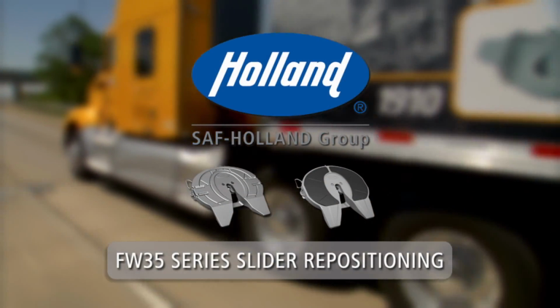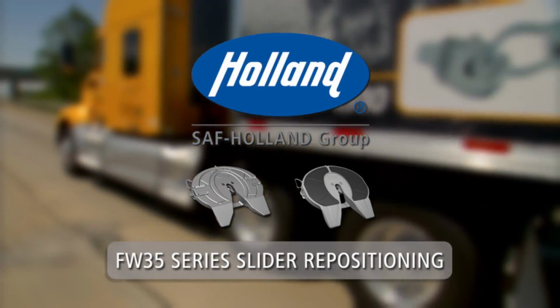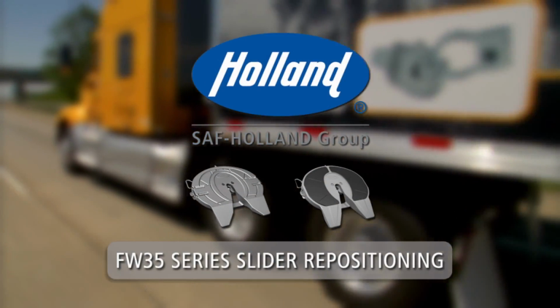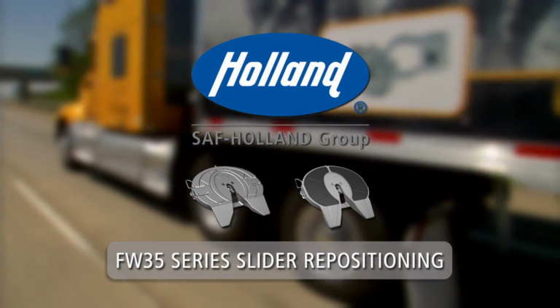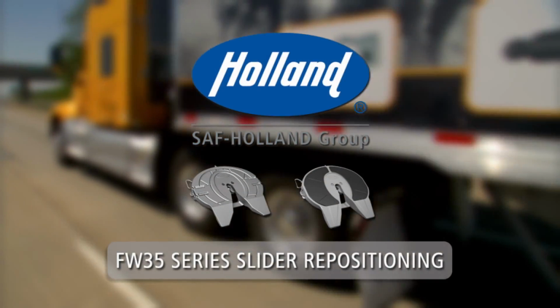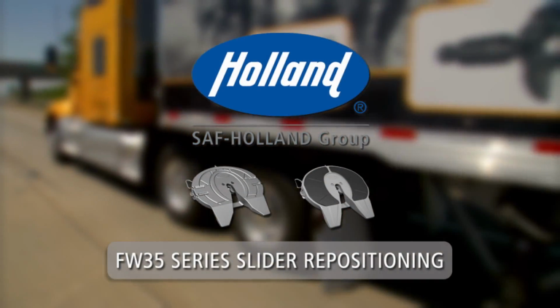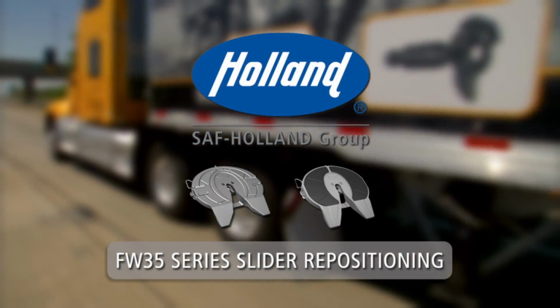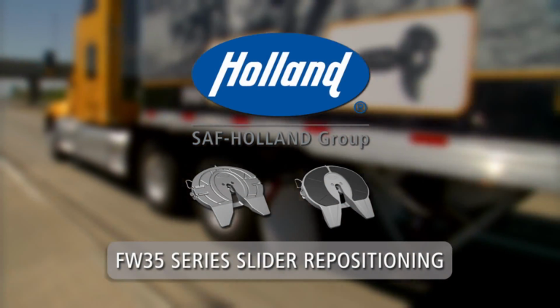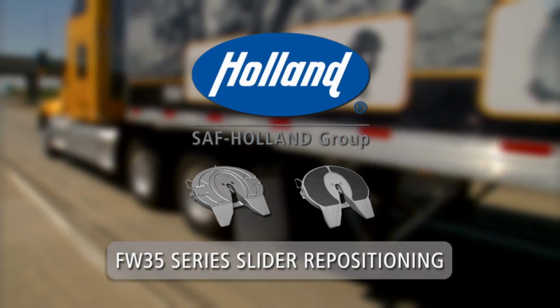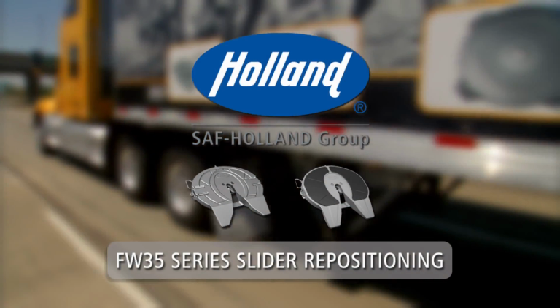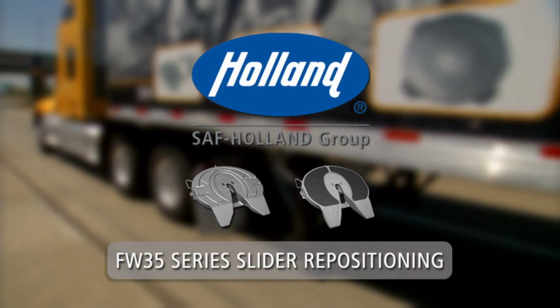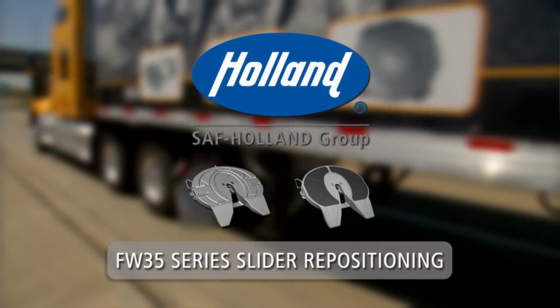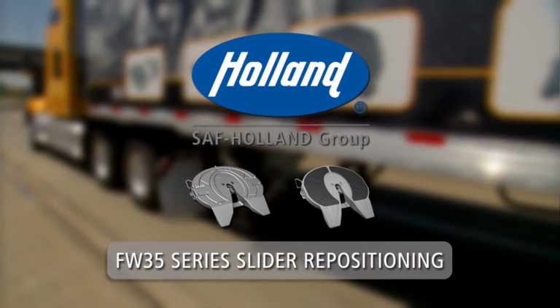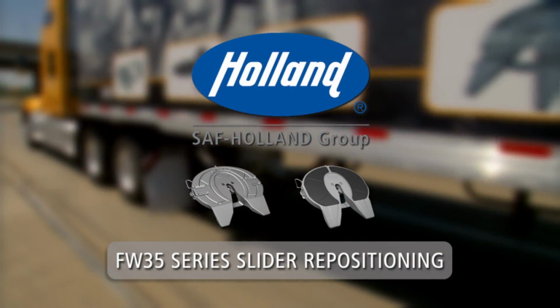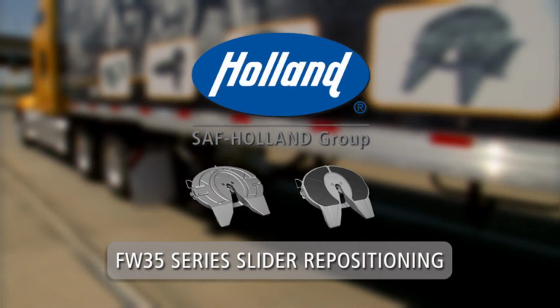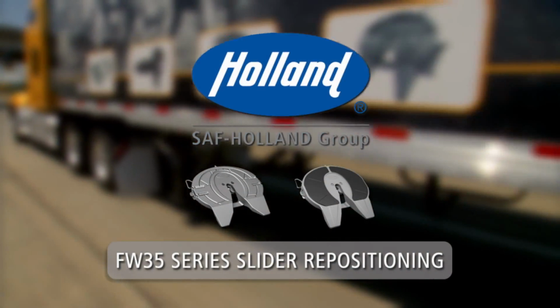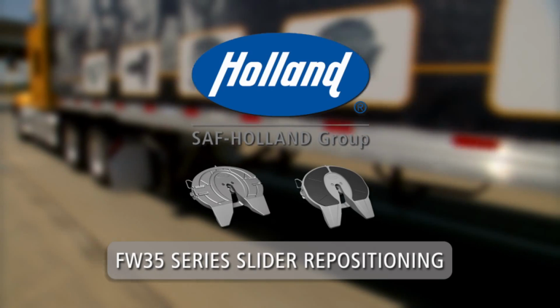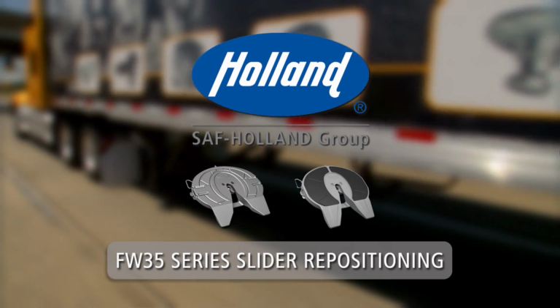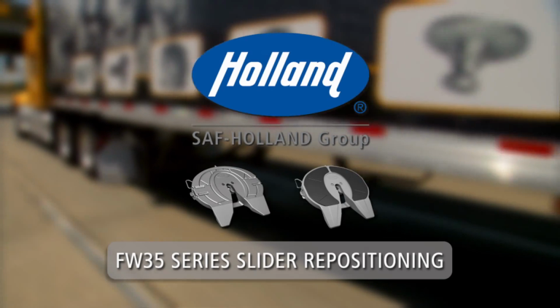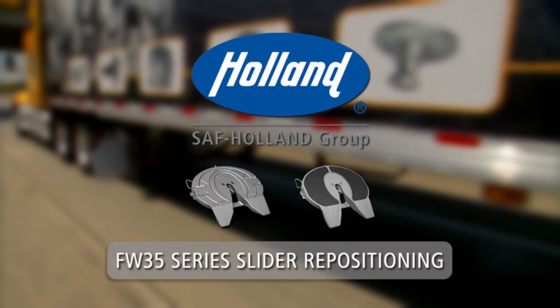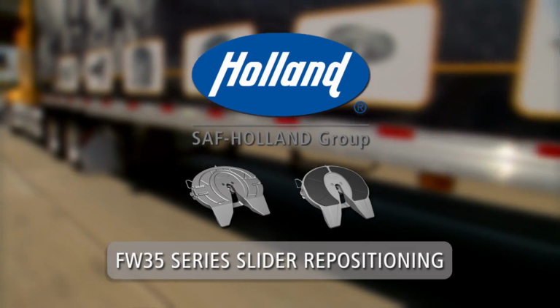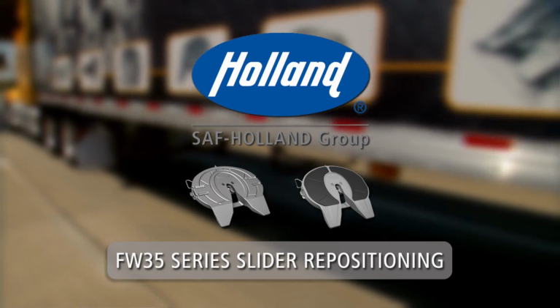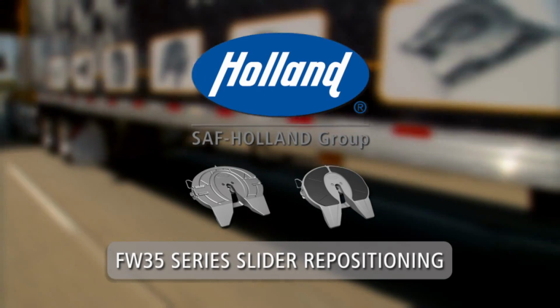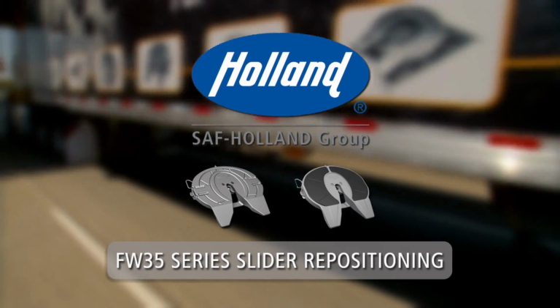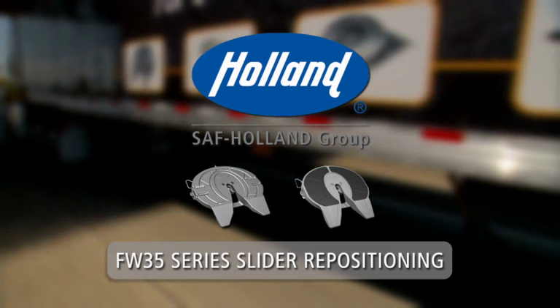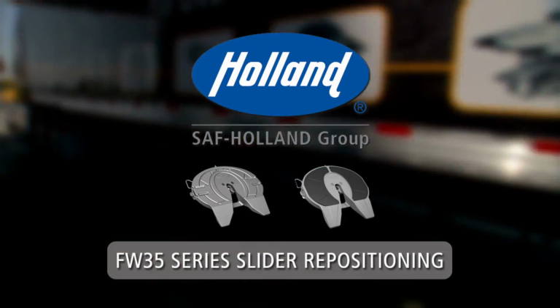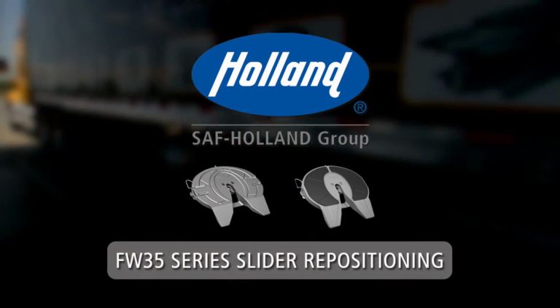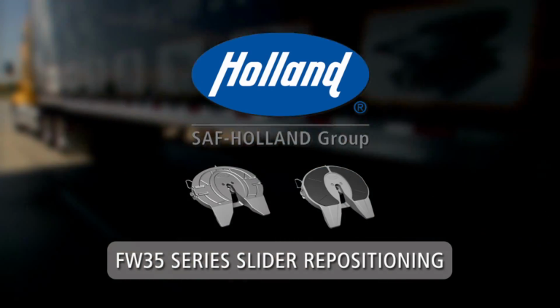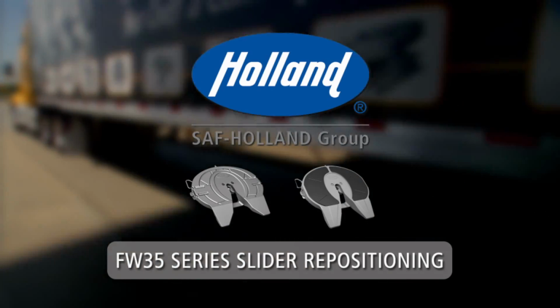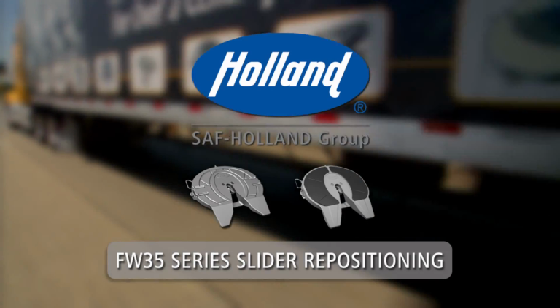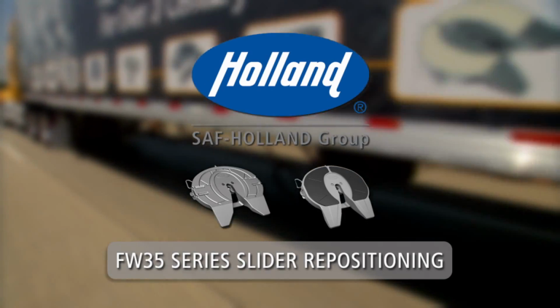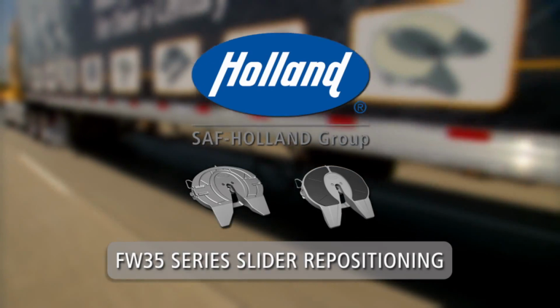For coupling and uncoupling procedures, refer to the Holland Coupling and Uncoupling videos.